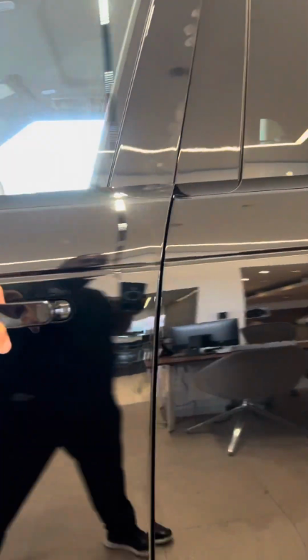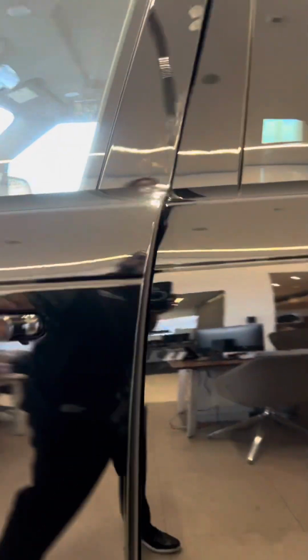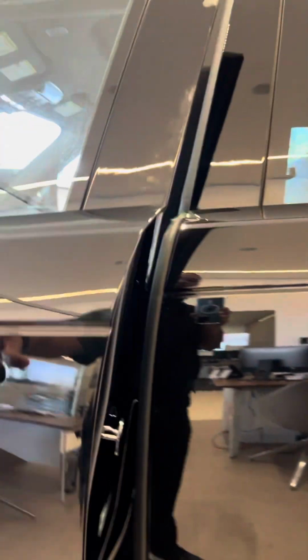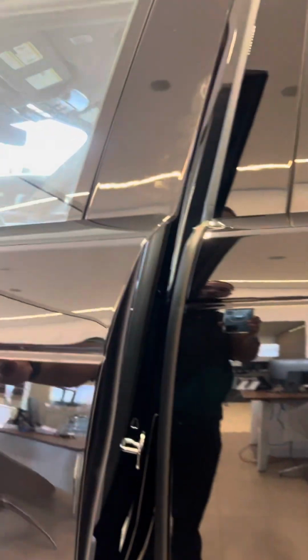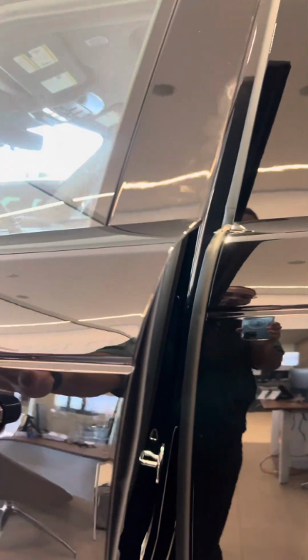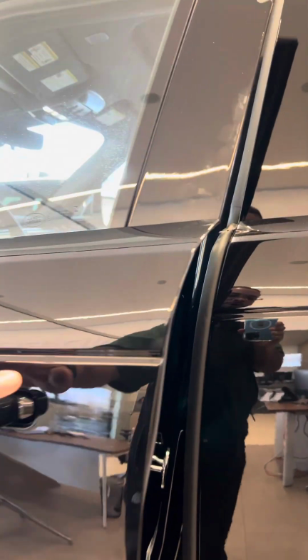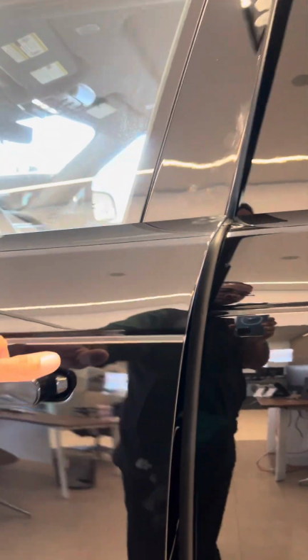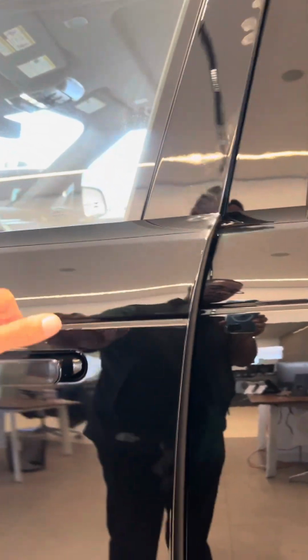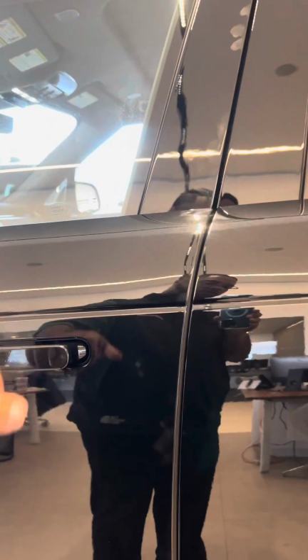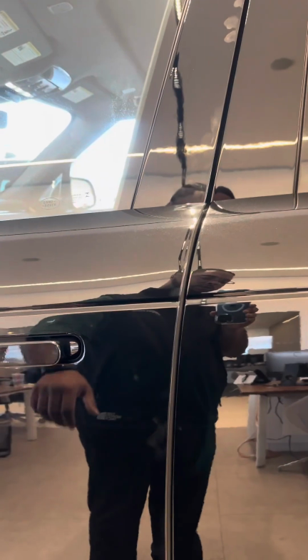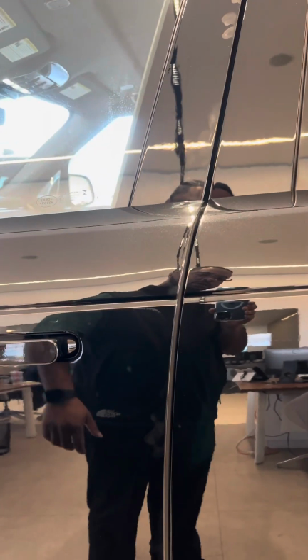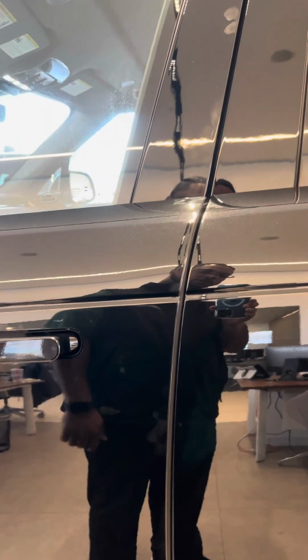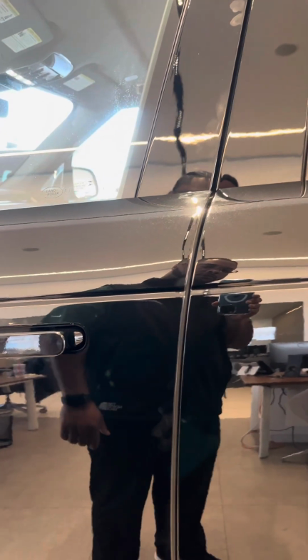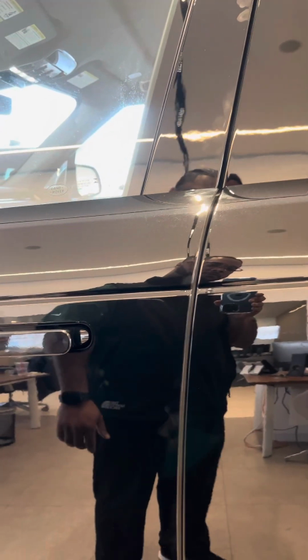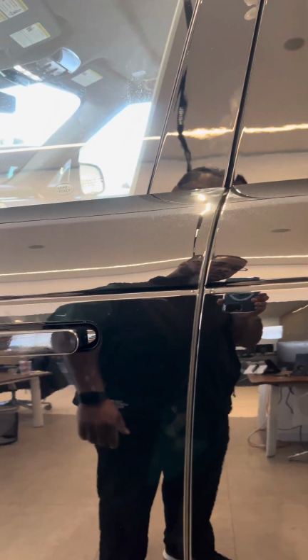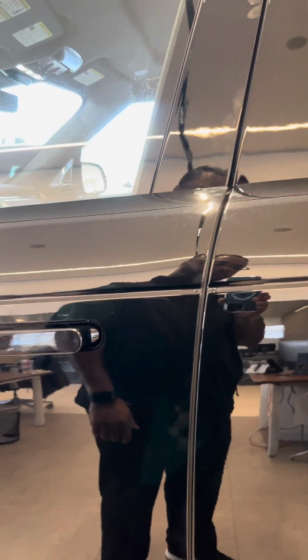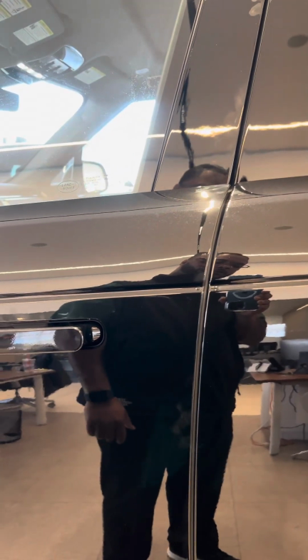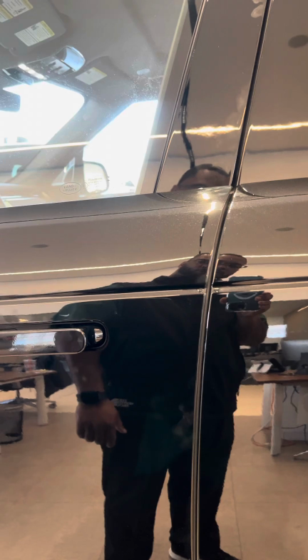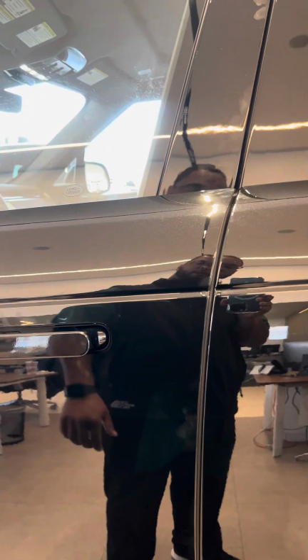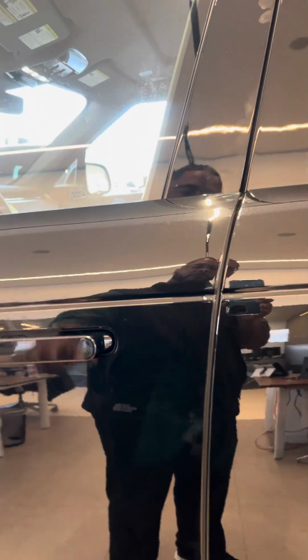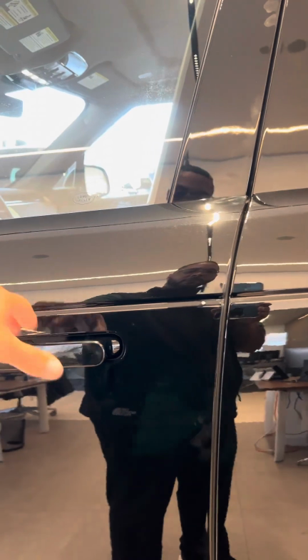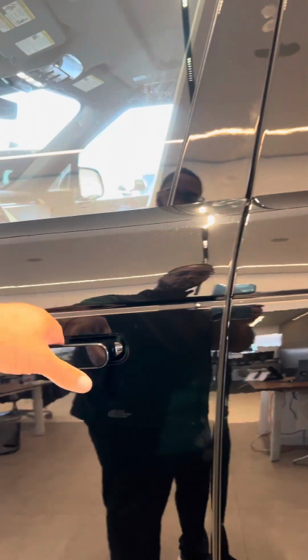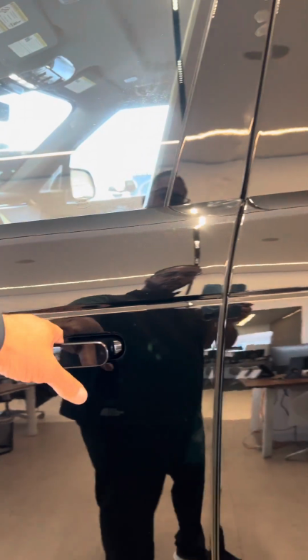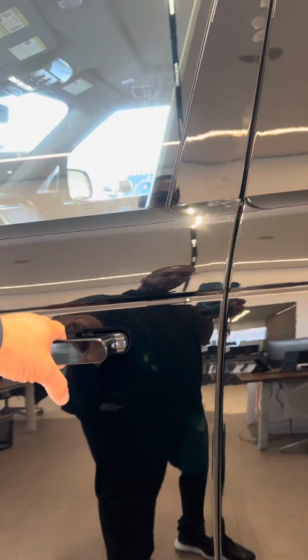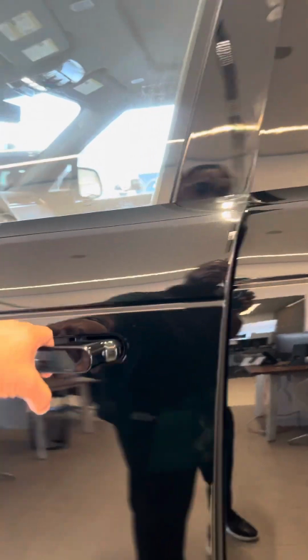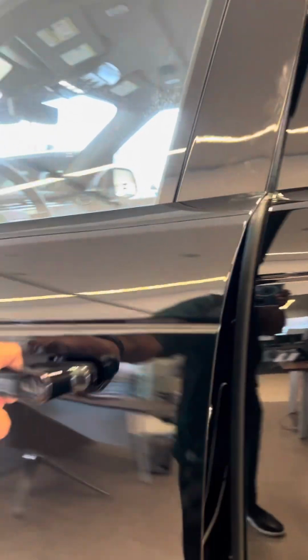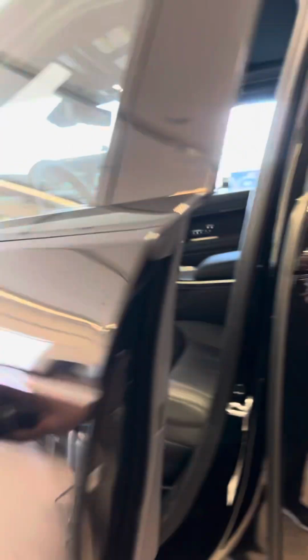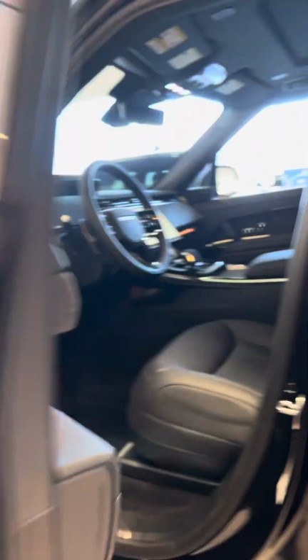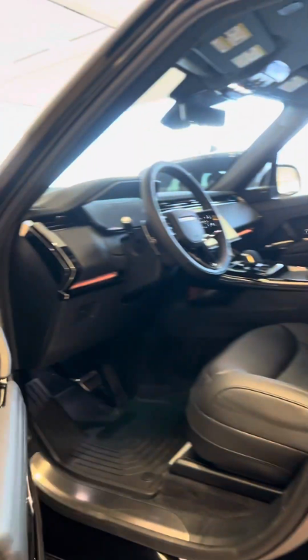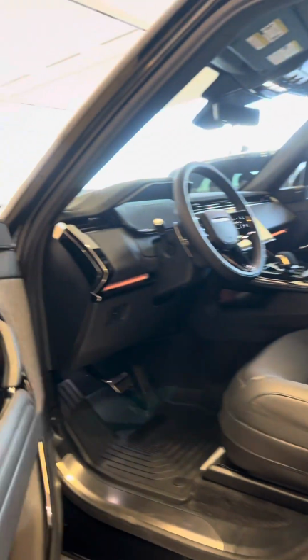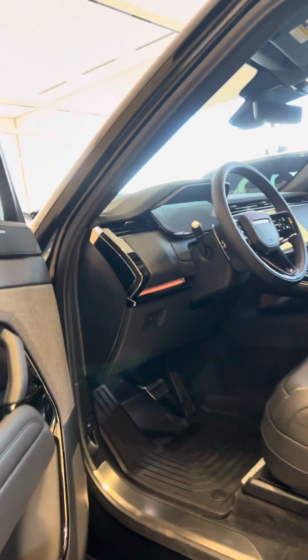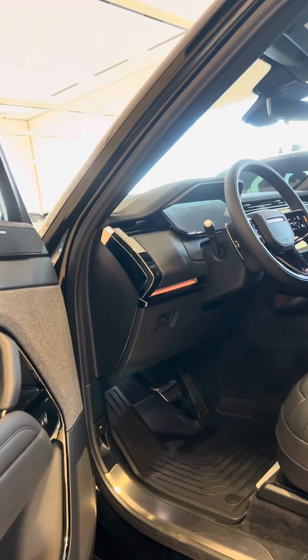Soft door close — just do that and it'll finish closing for you.